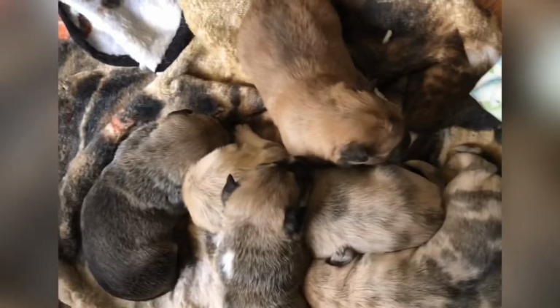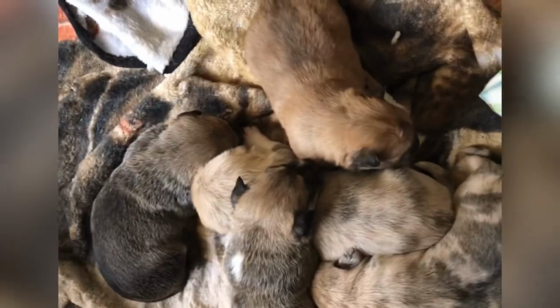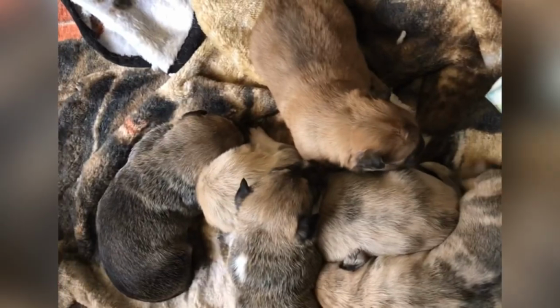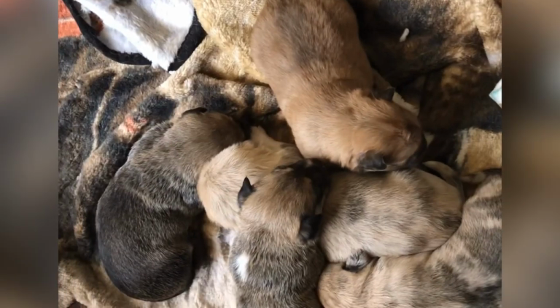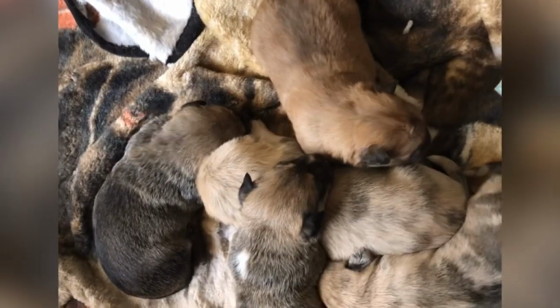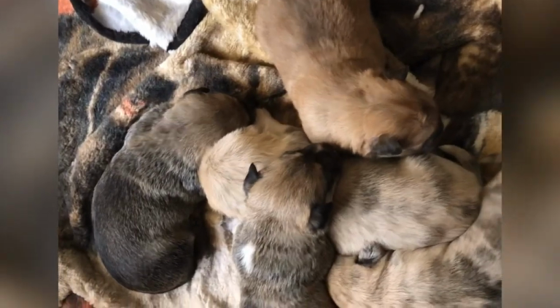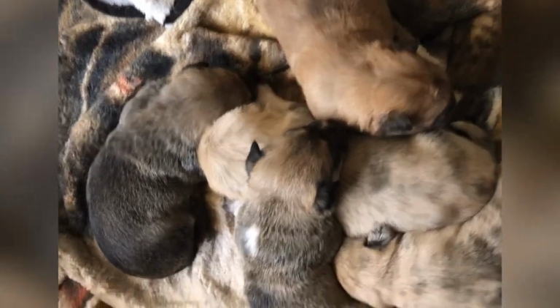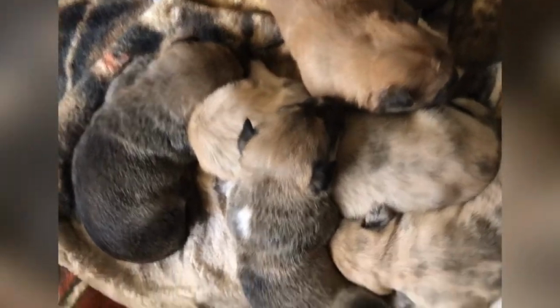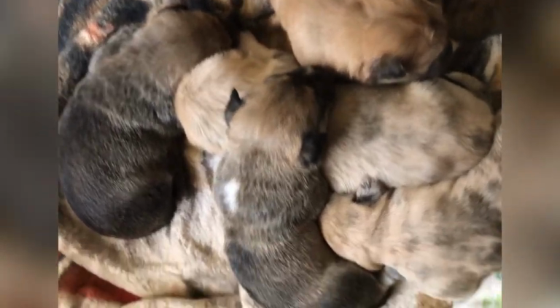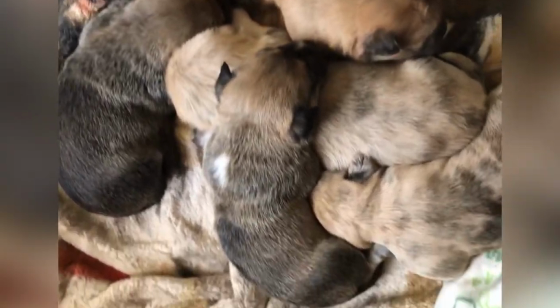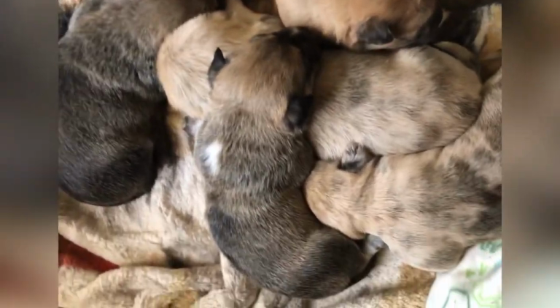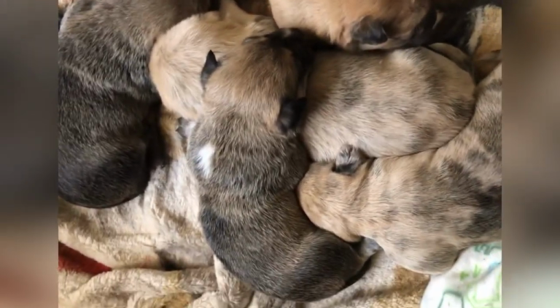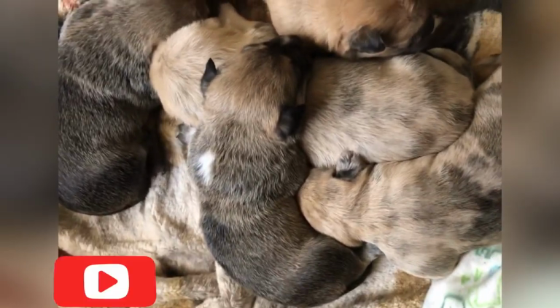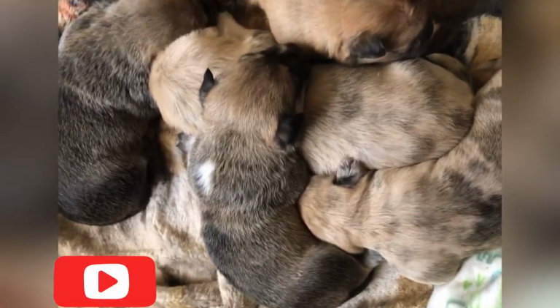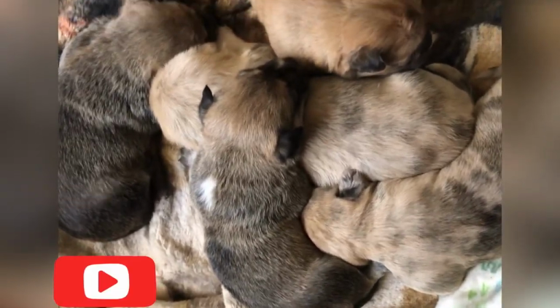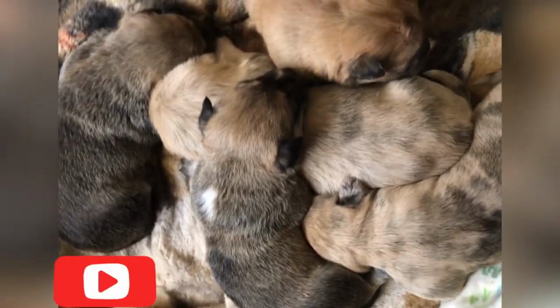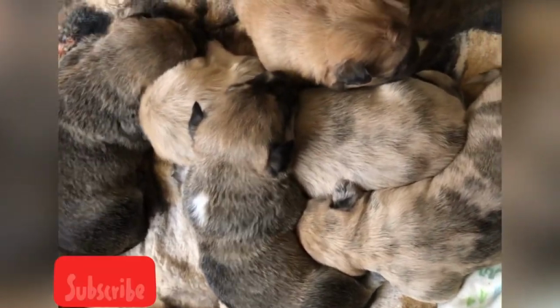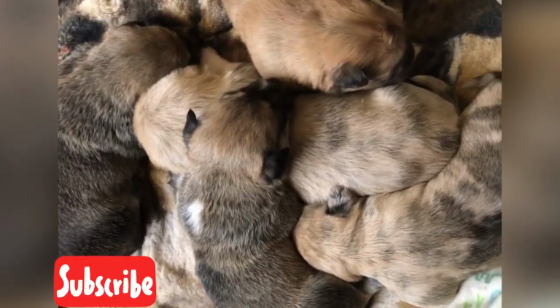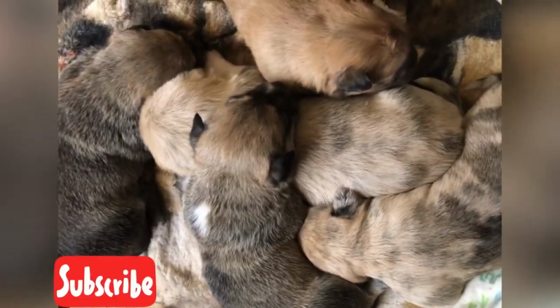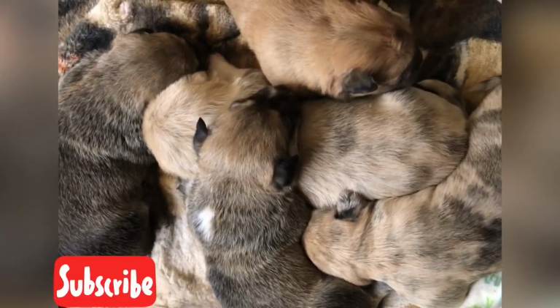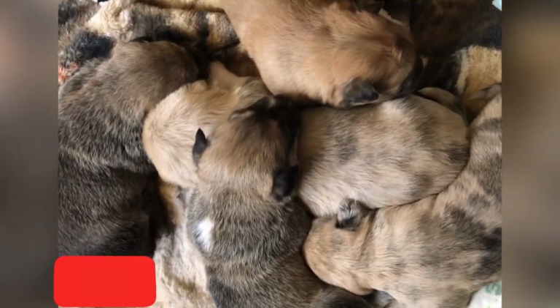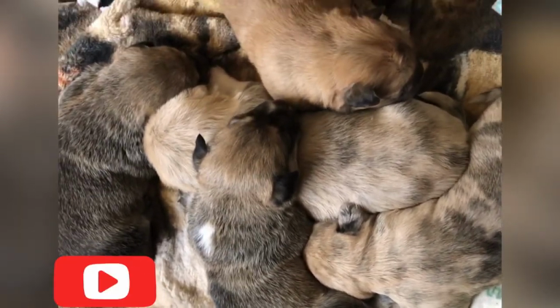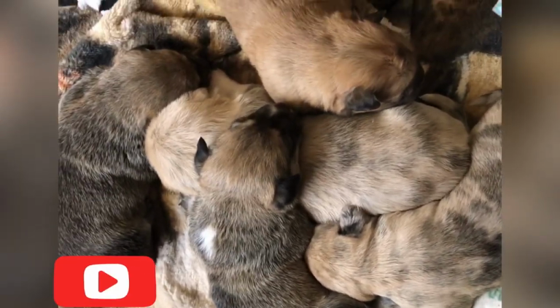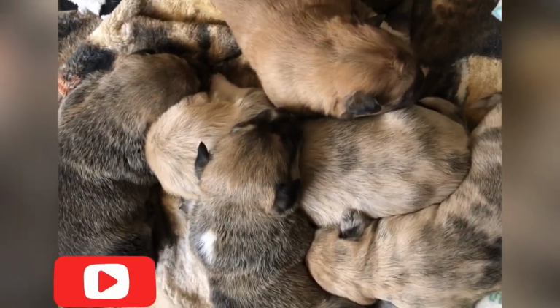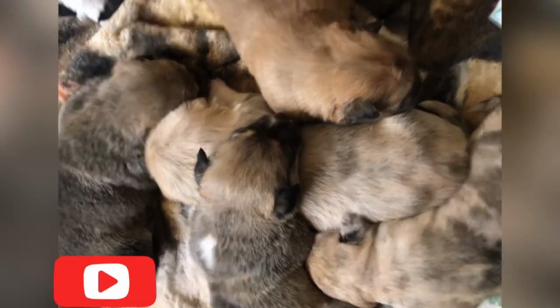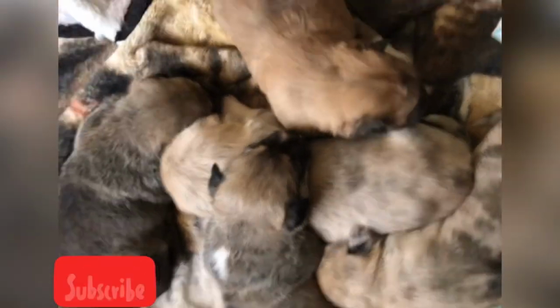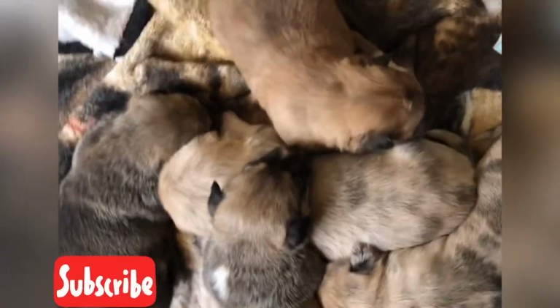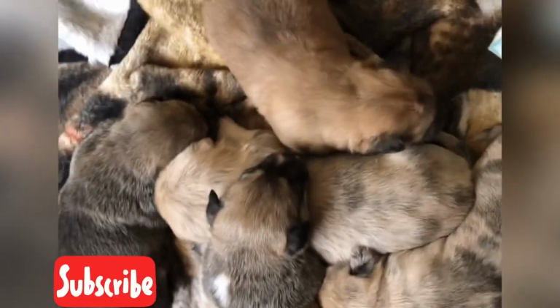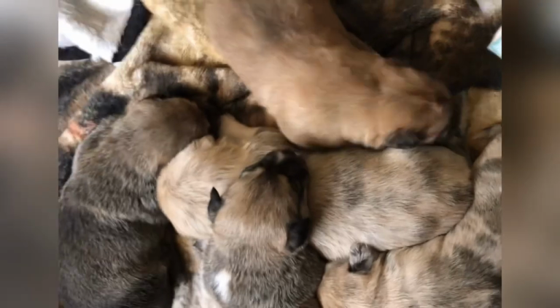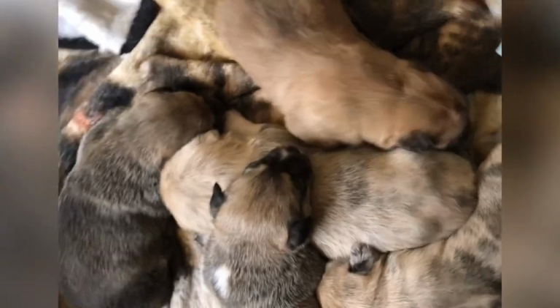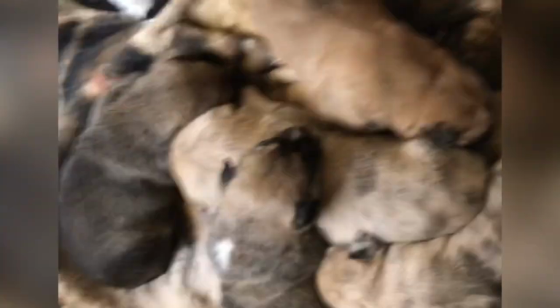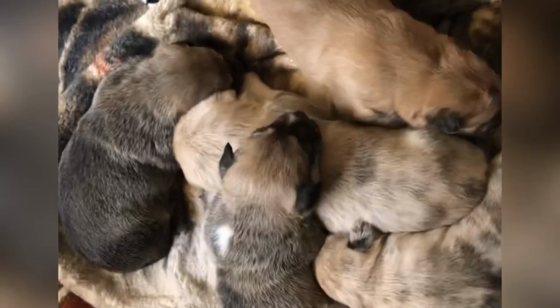Thank you for watching. Stay tuned for more dog tips and videos. Love ya!